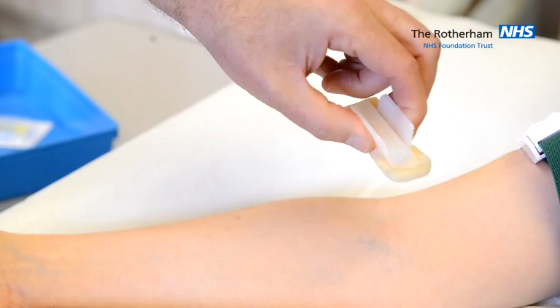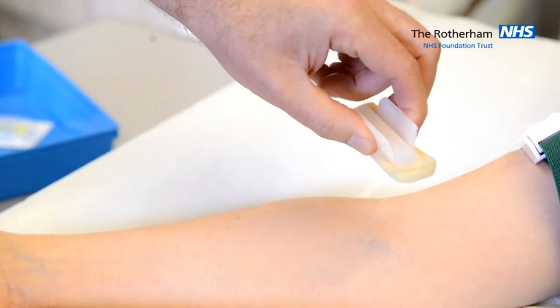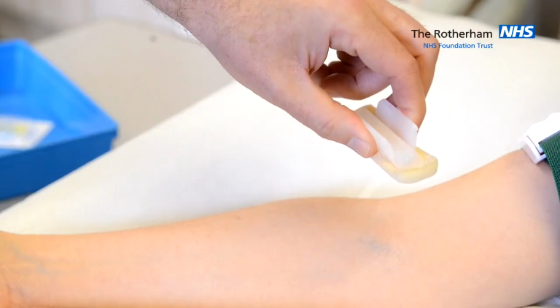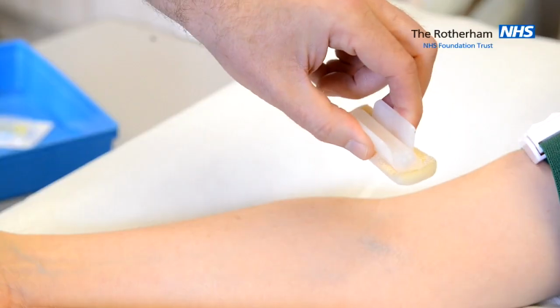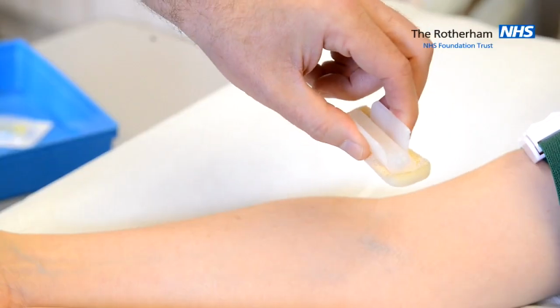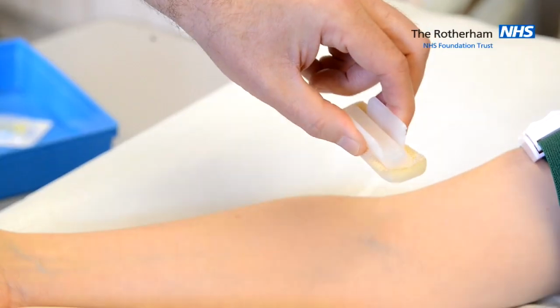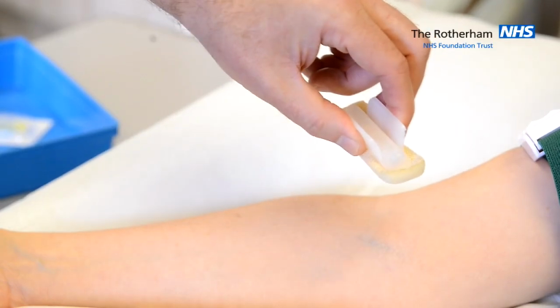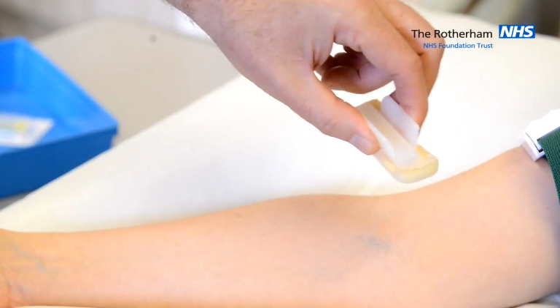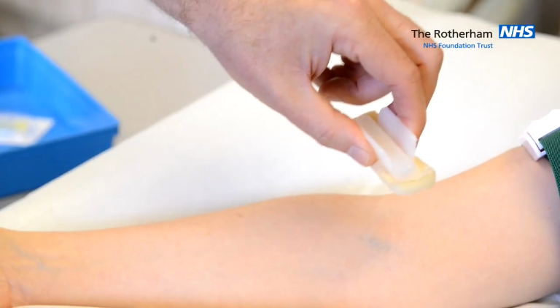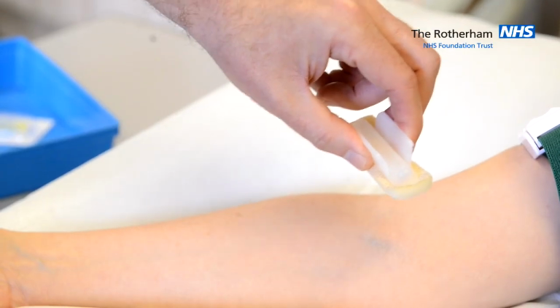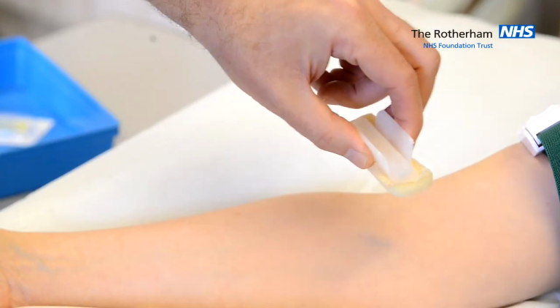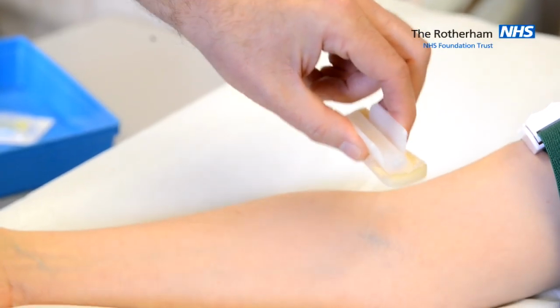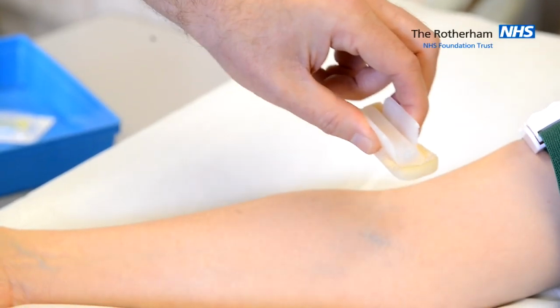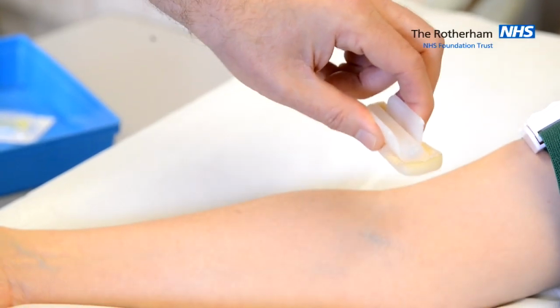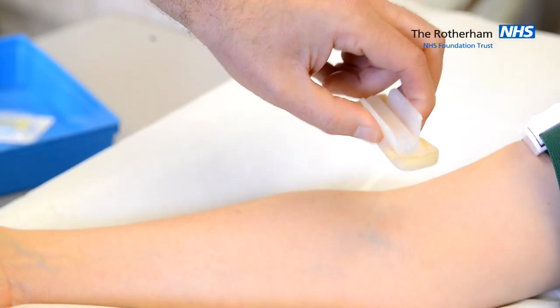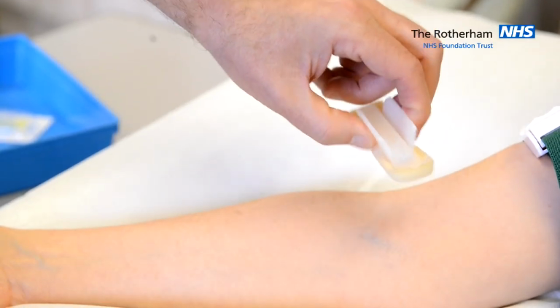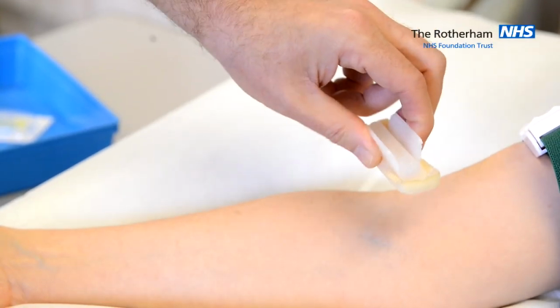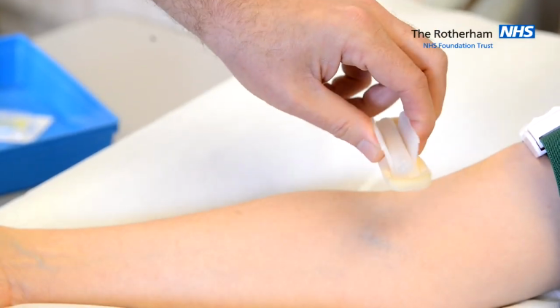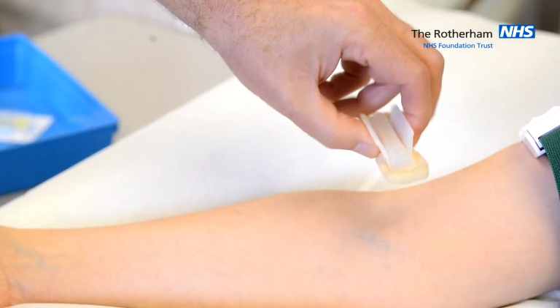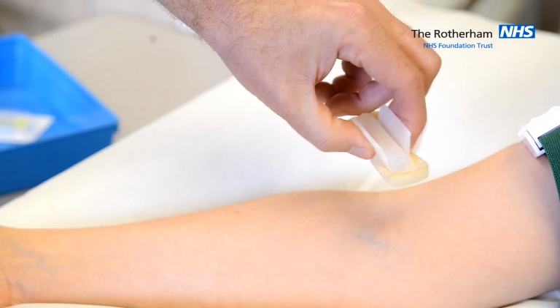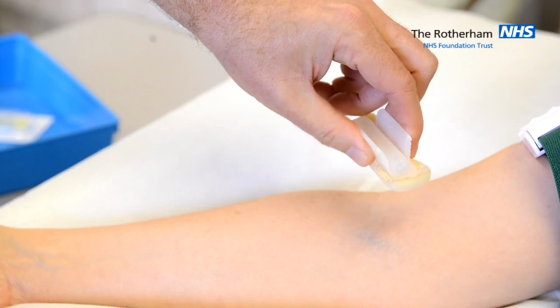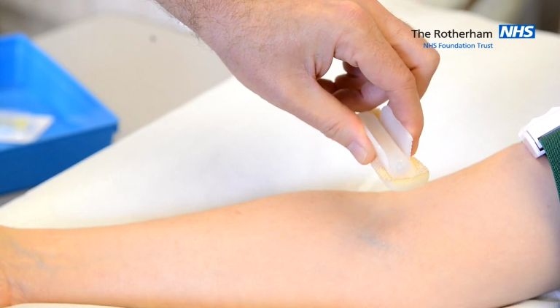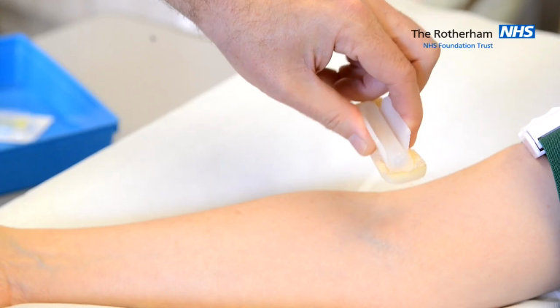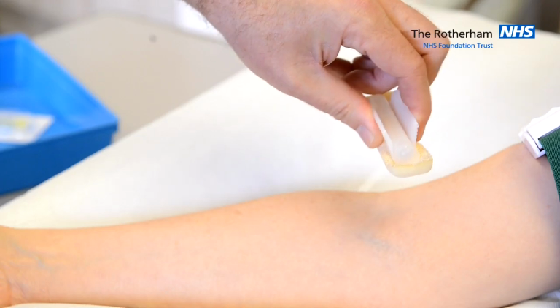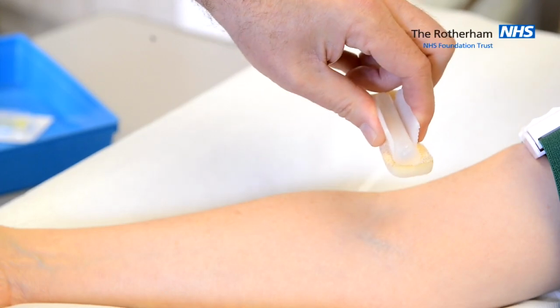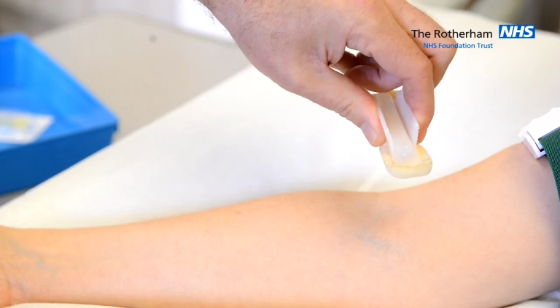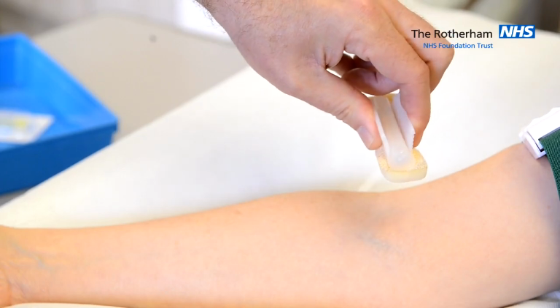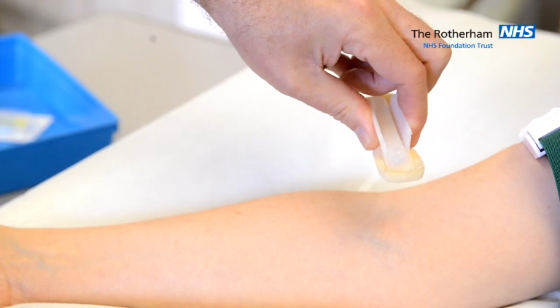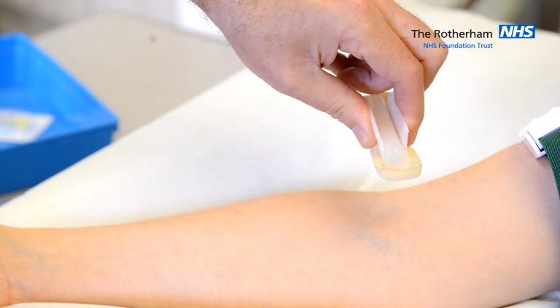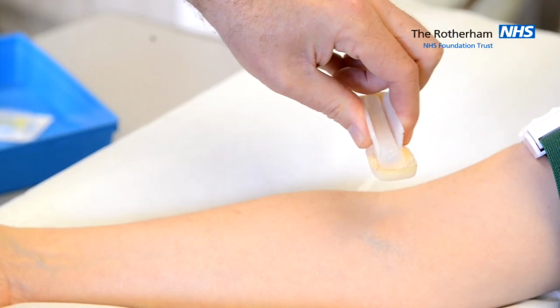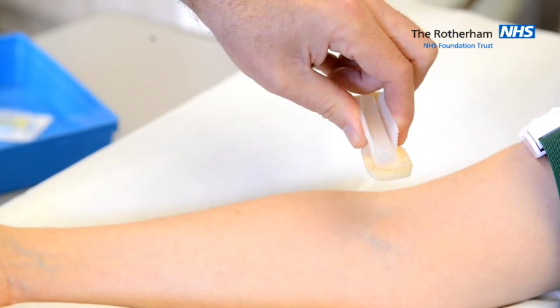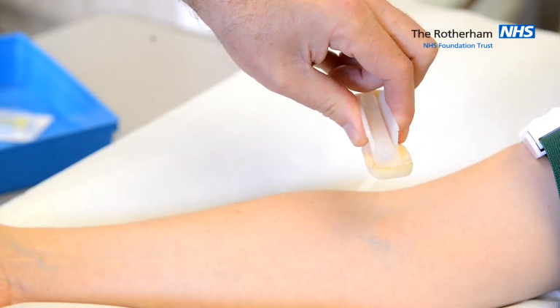We need to clean the skin for 30 seconds. To achieve this, we use the chlorhexidine and alcohol impregnated sponge.